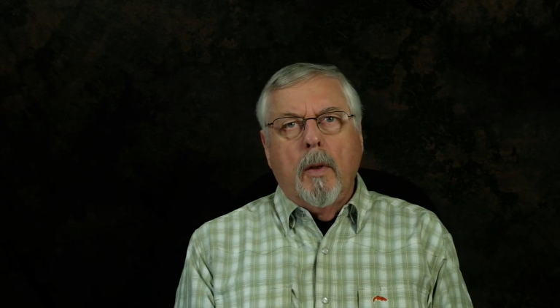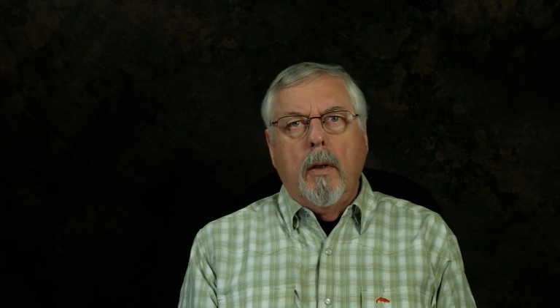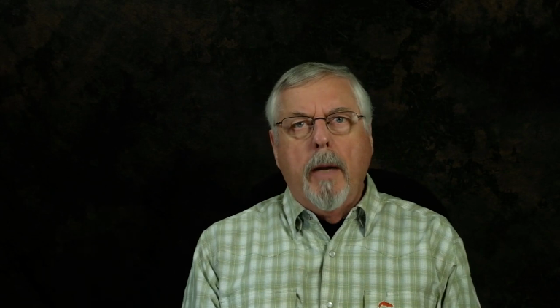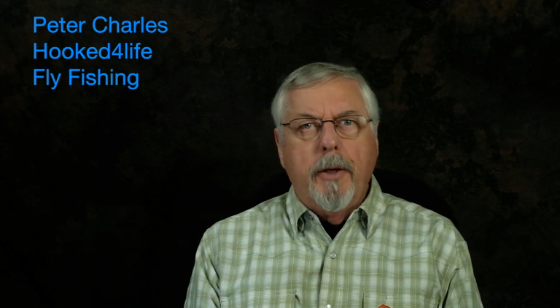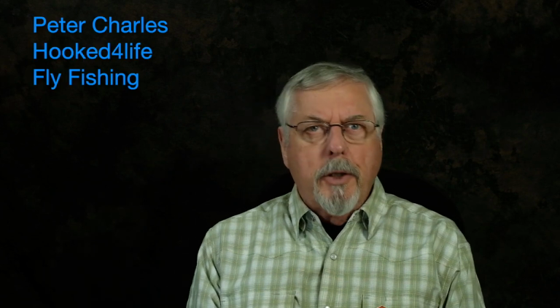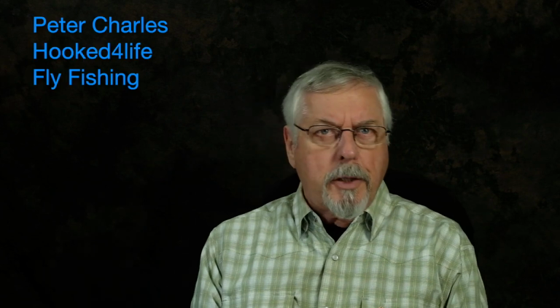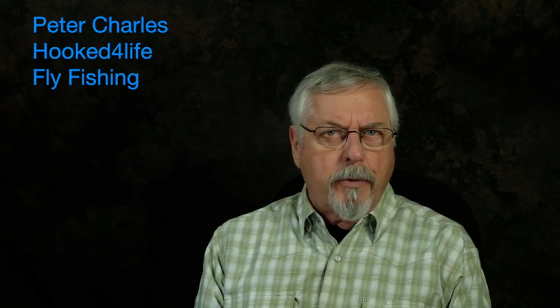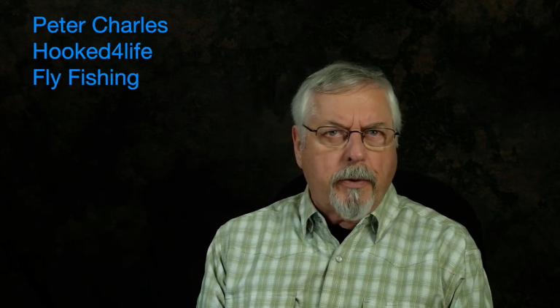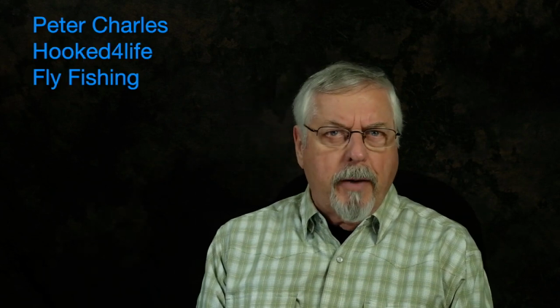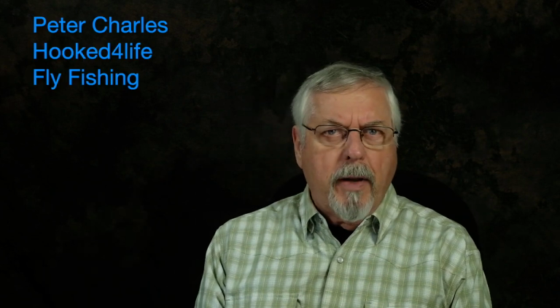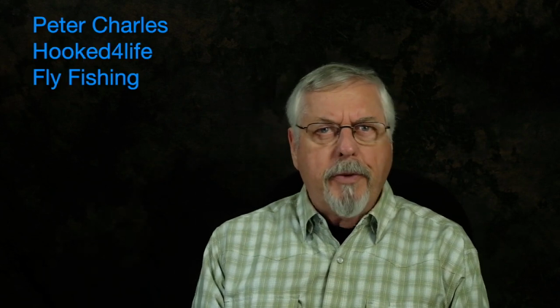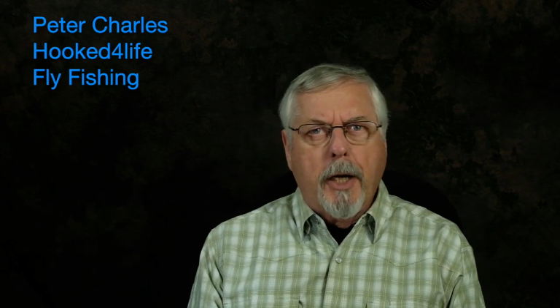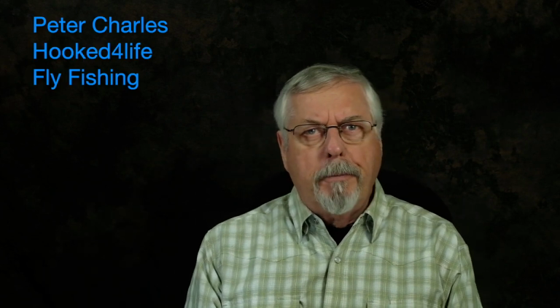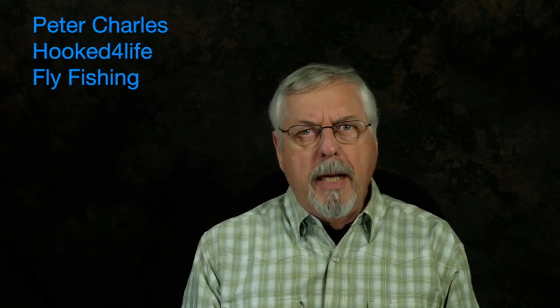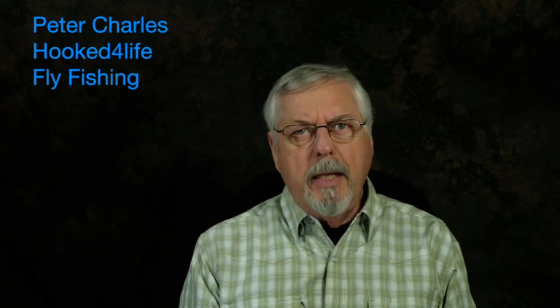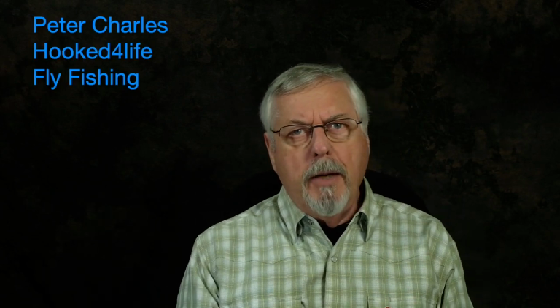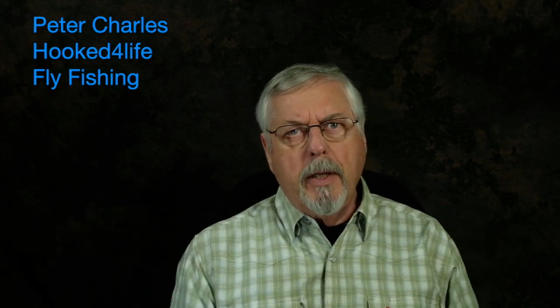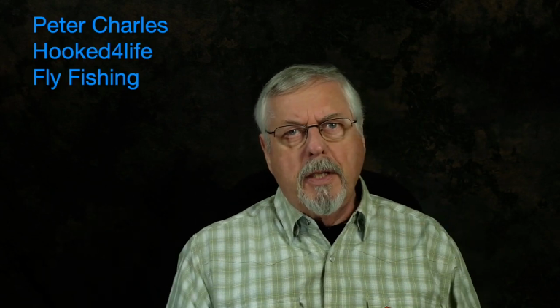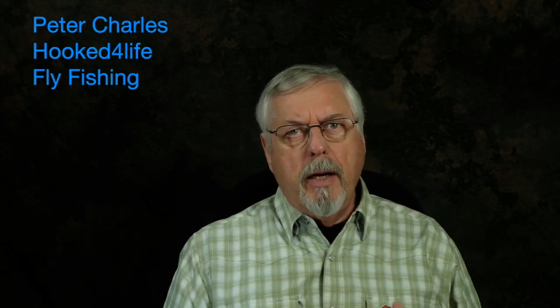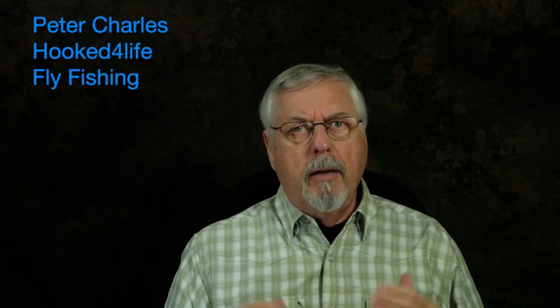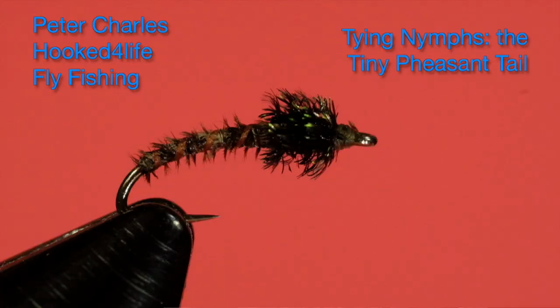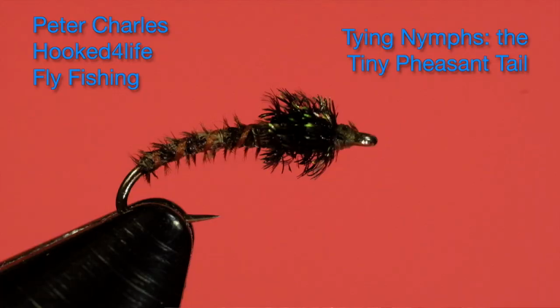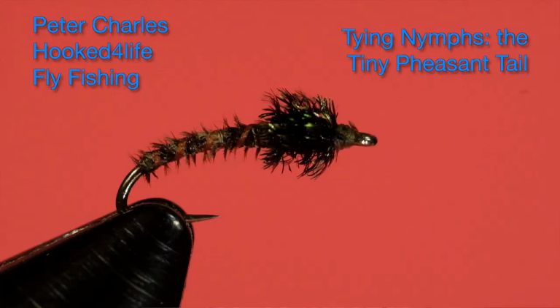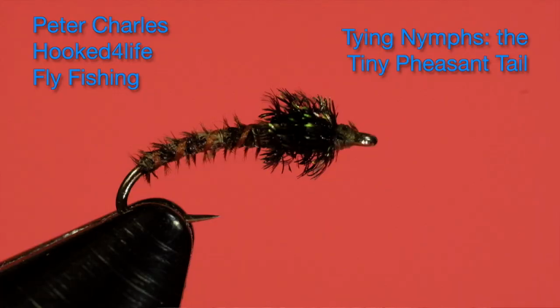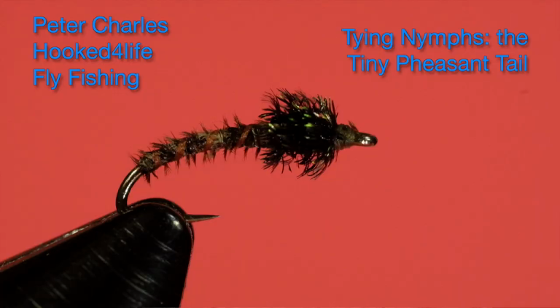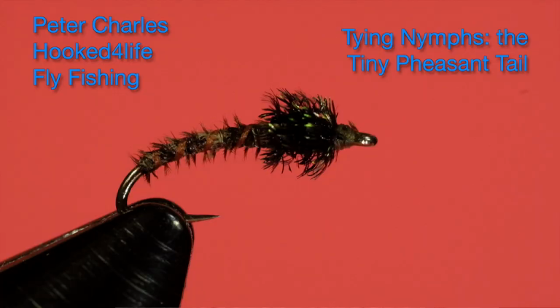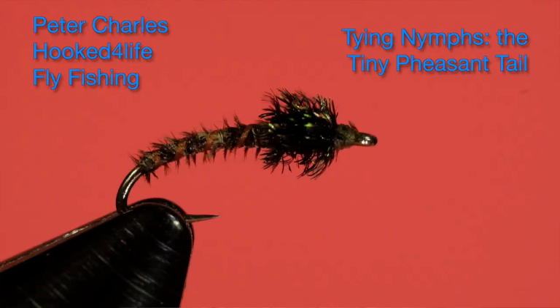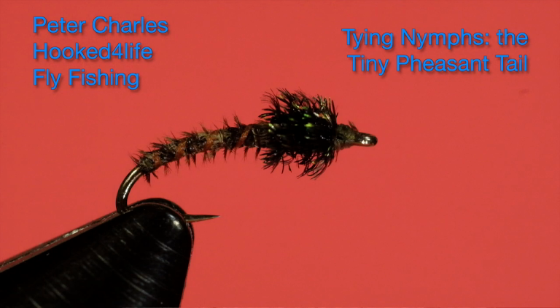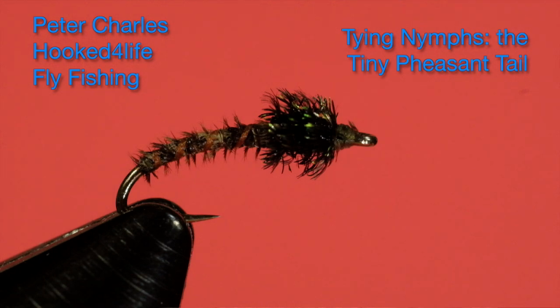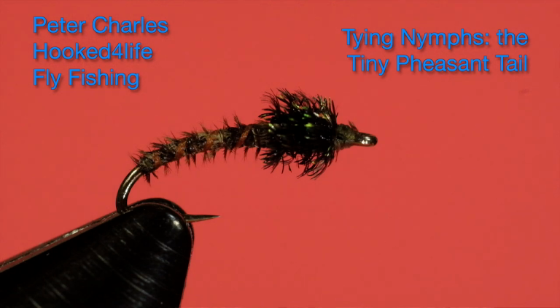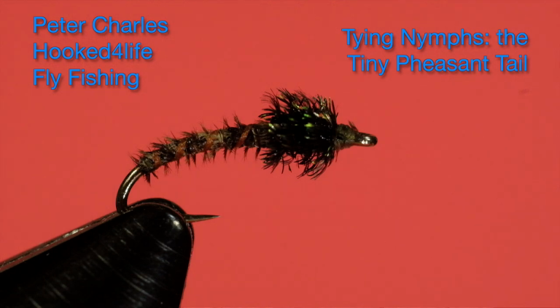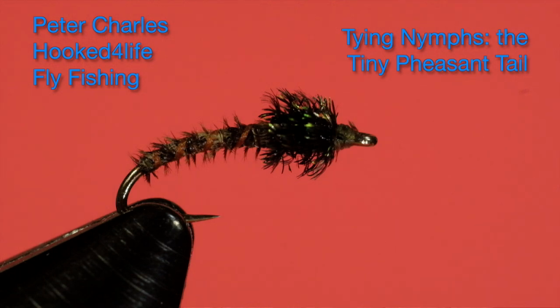Hi, Peter Charles here from 2 Live Fly Fishing and today we're going to tie a tiny pheasant tail nymph.